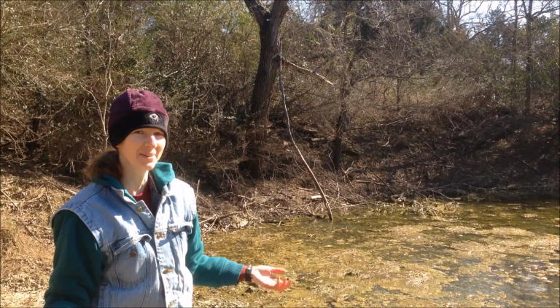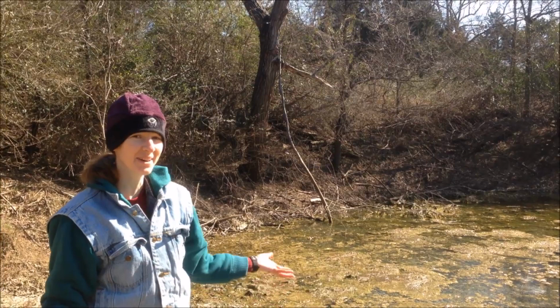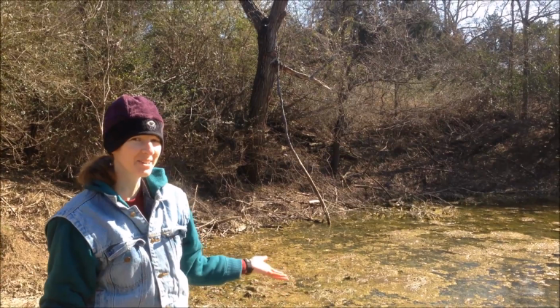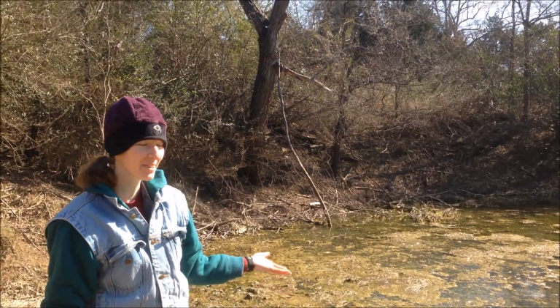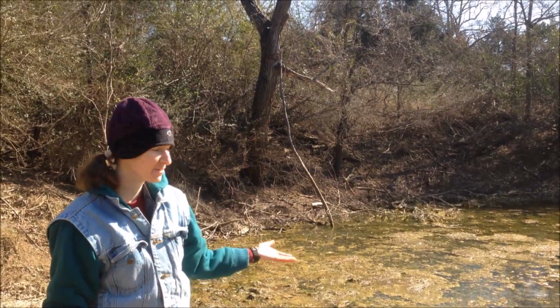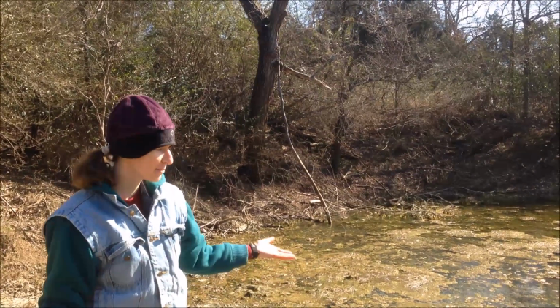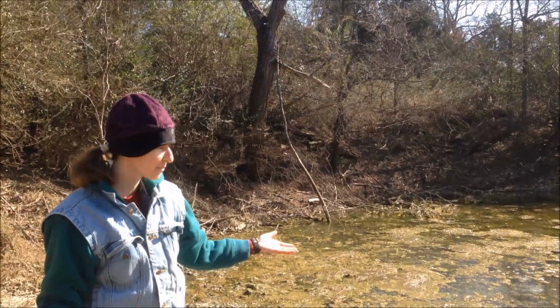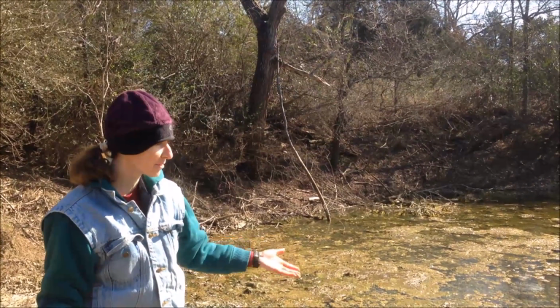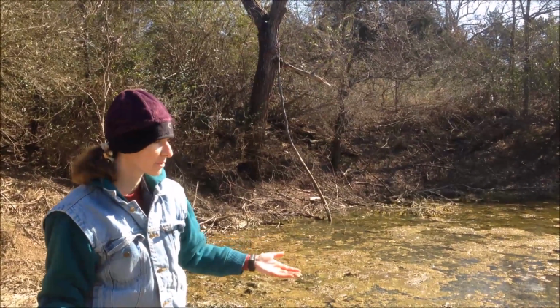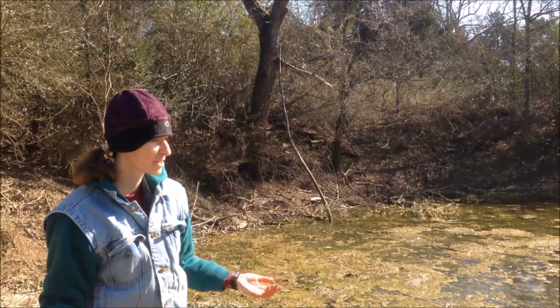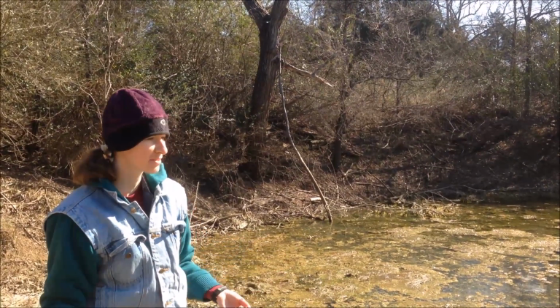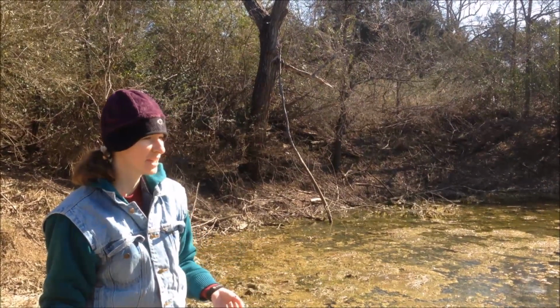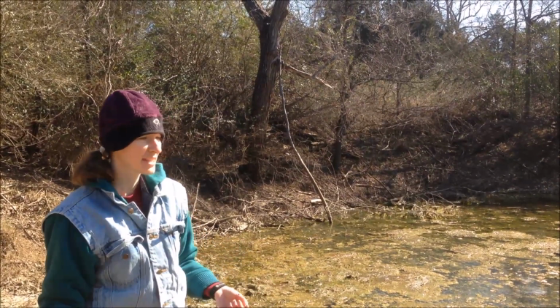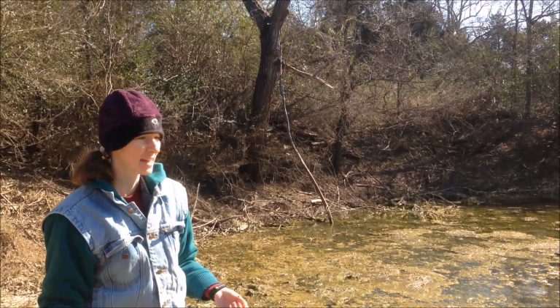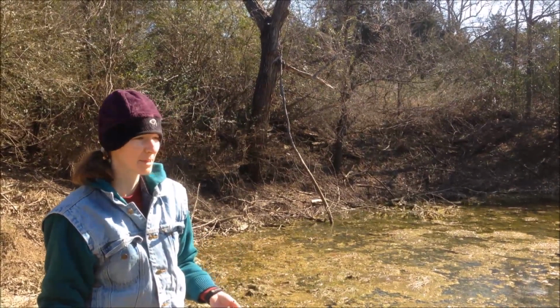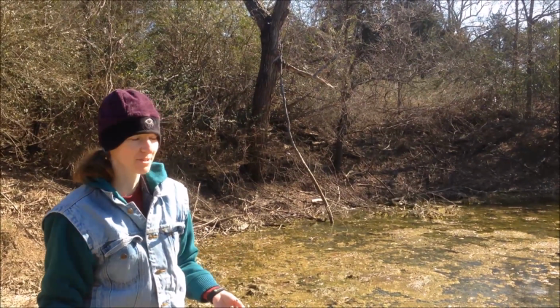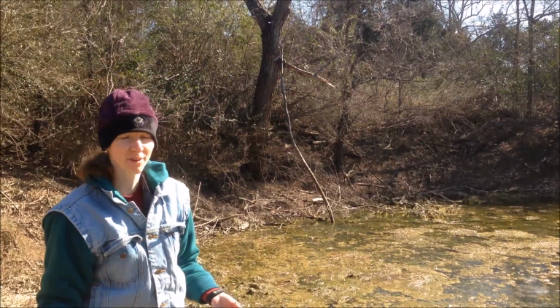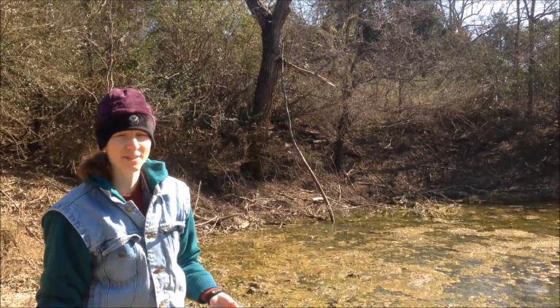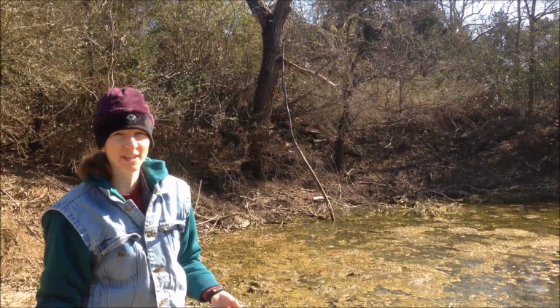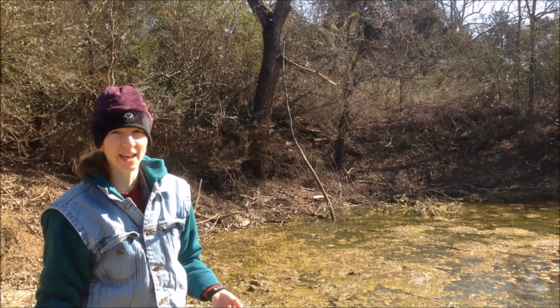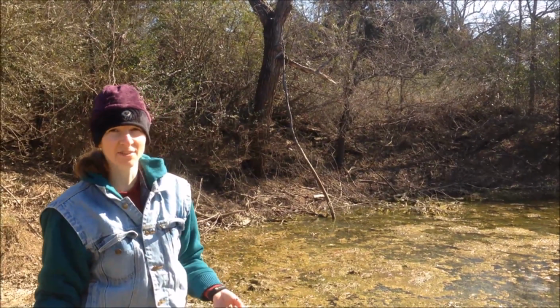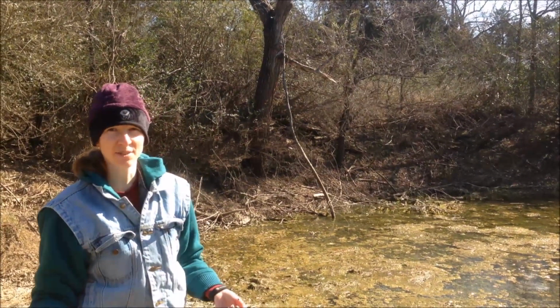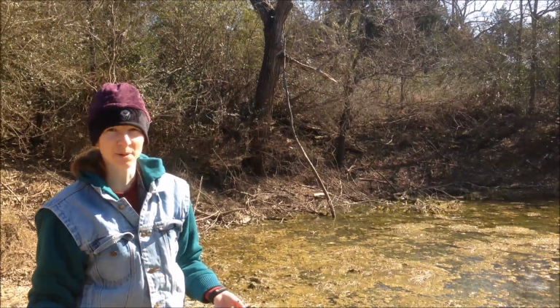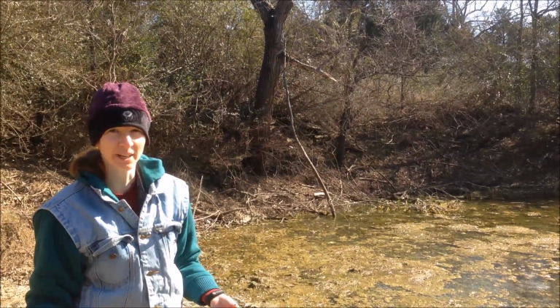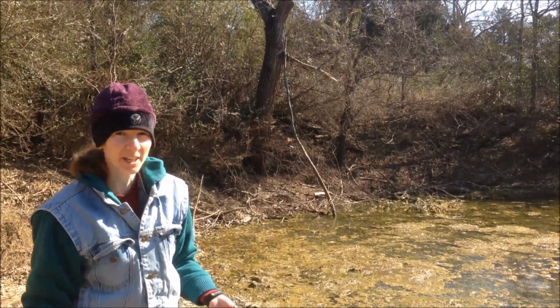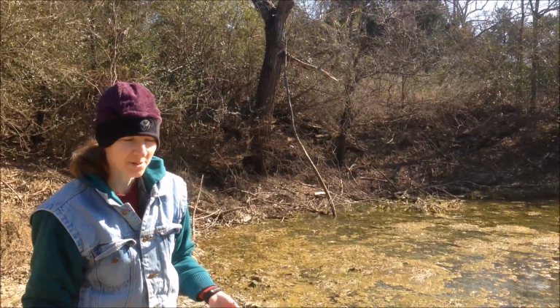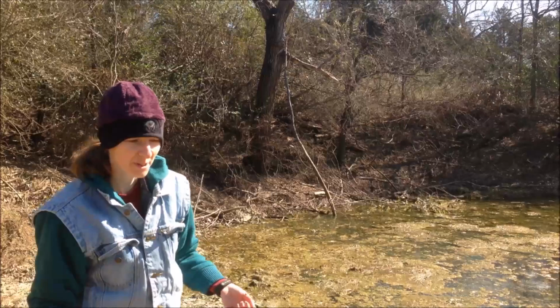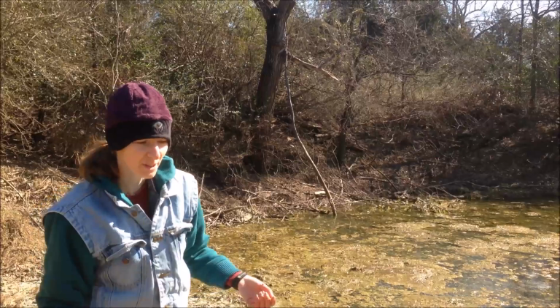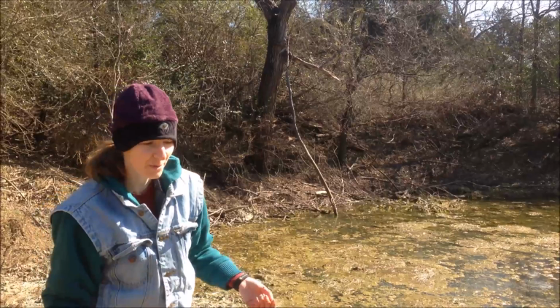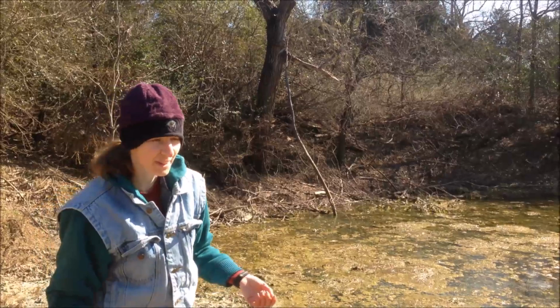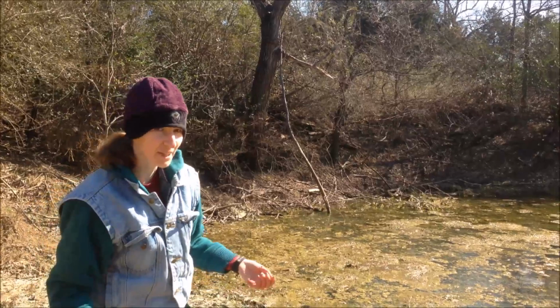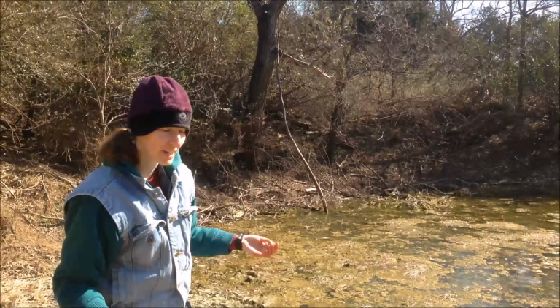We're out here at our amphibian pond where a bunch of salamanders and frogs have laid eggs for the spring. We're going to look at what they've done.